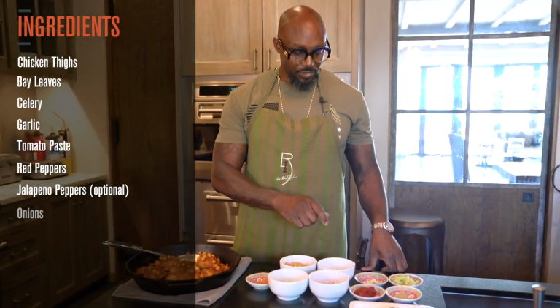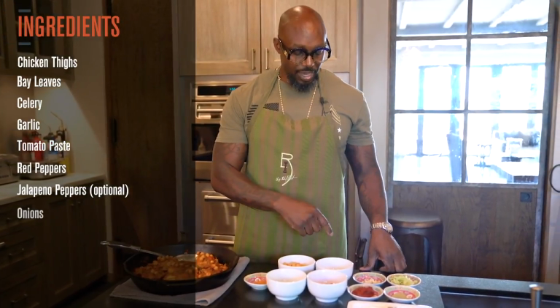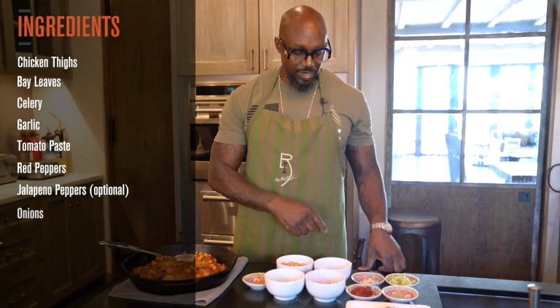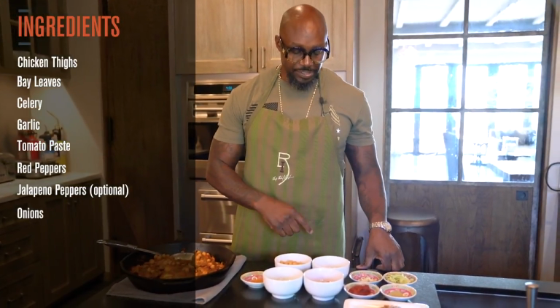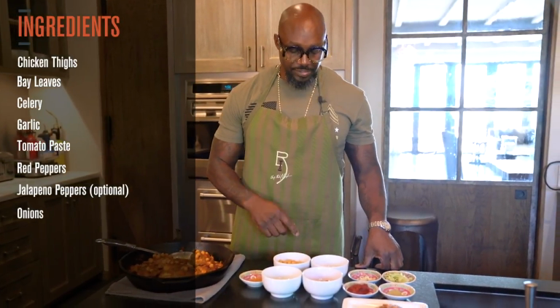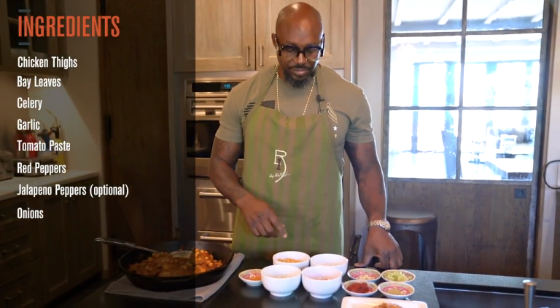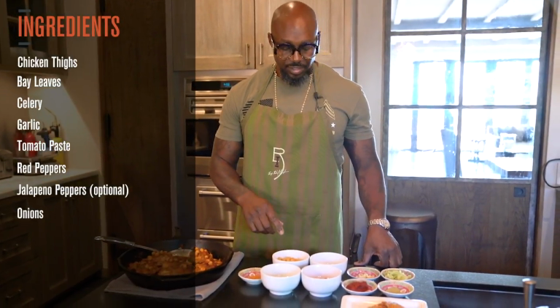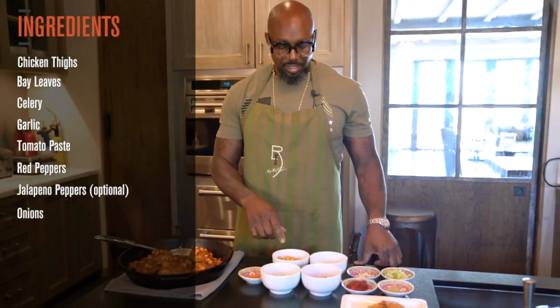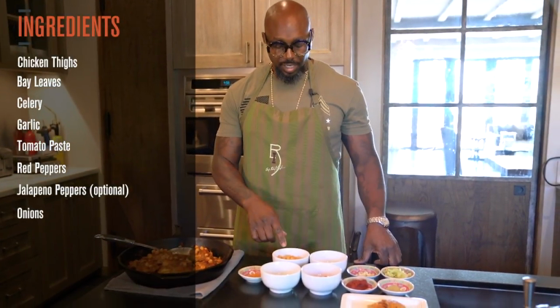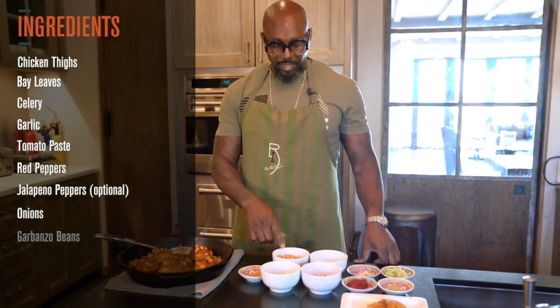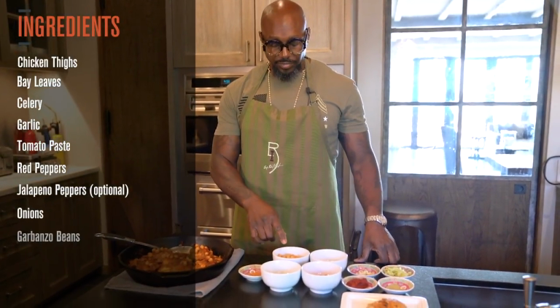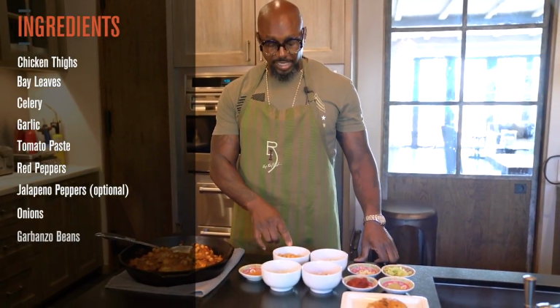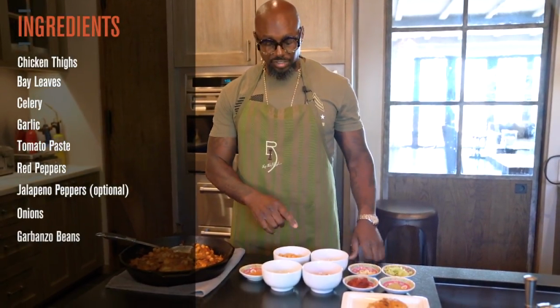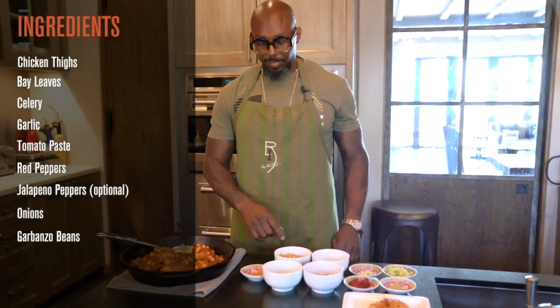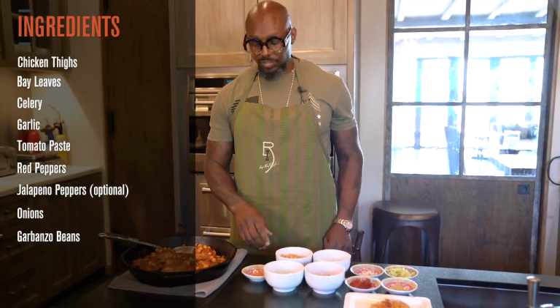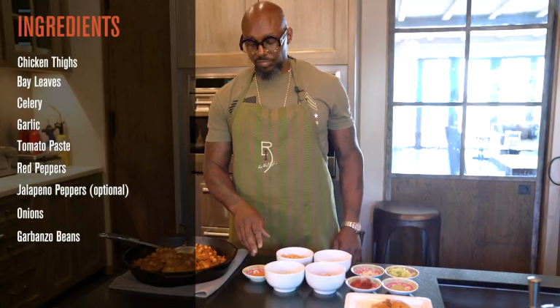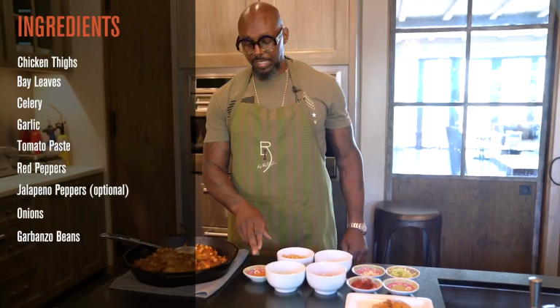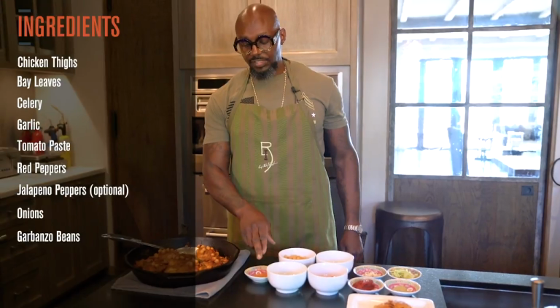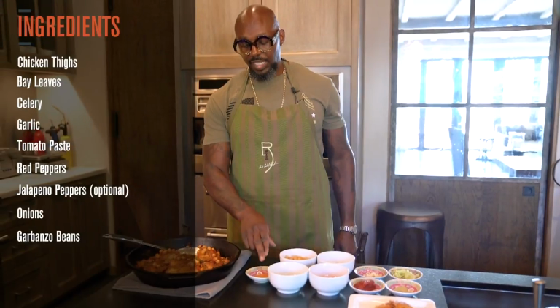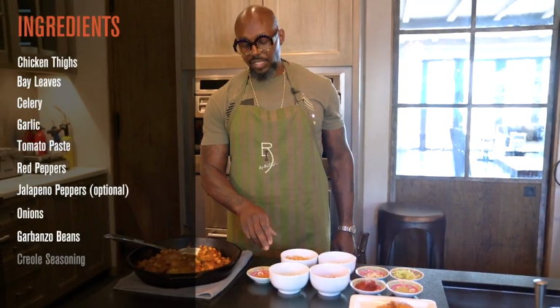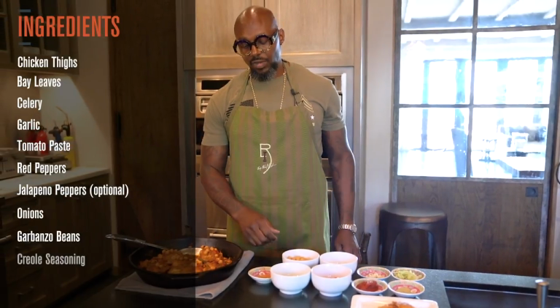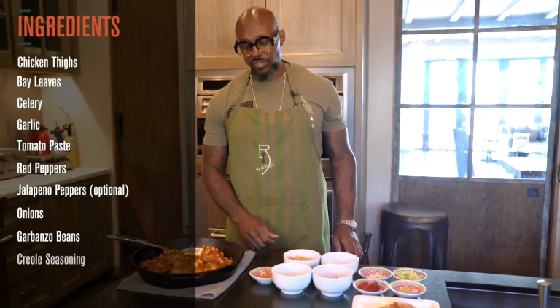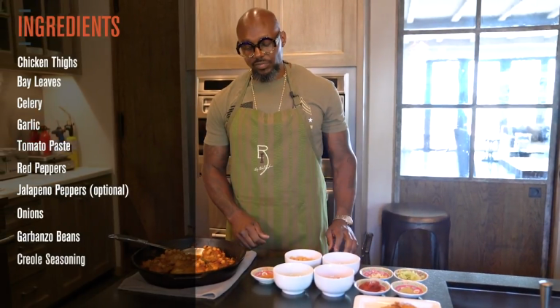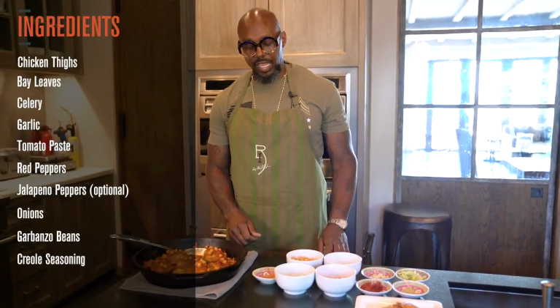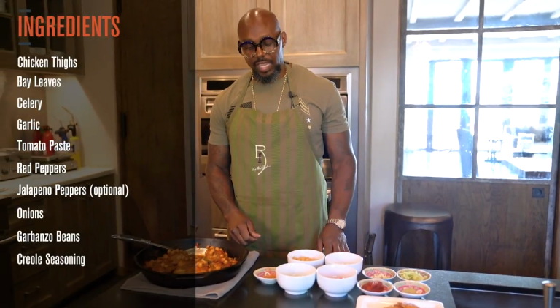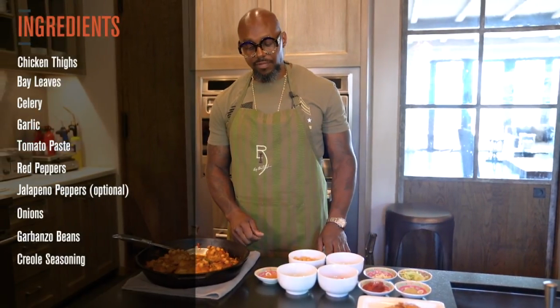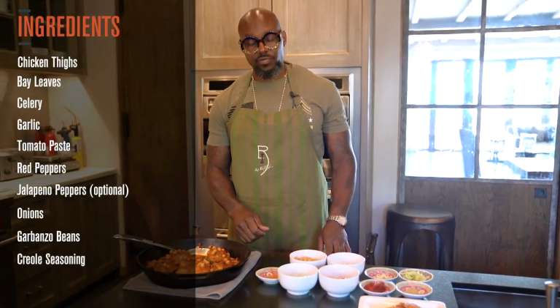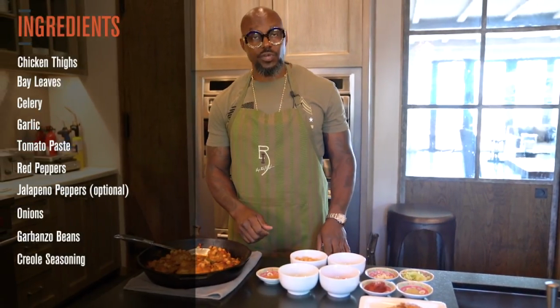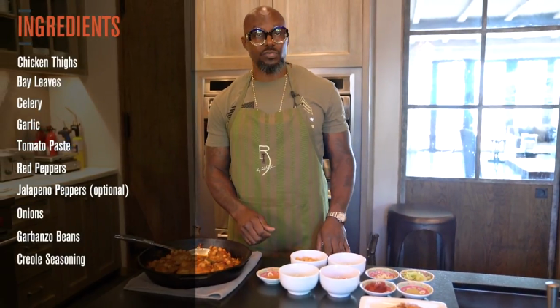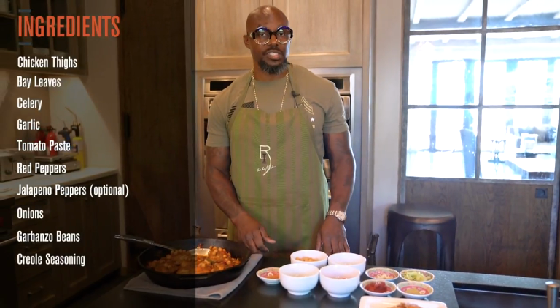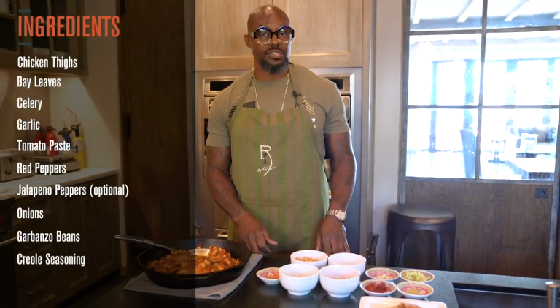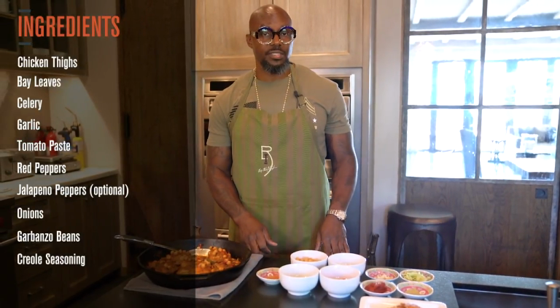You have onions, you've got your garbanzo beans, and you also have Creole seasoning.